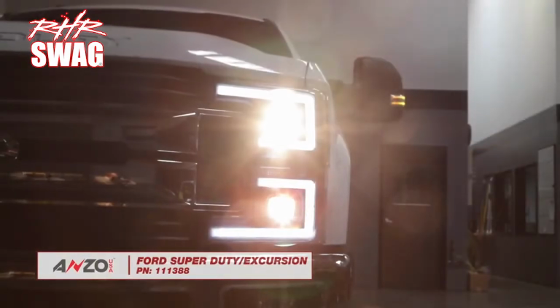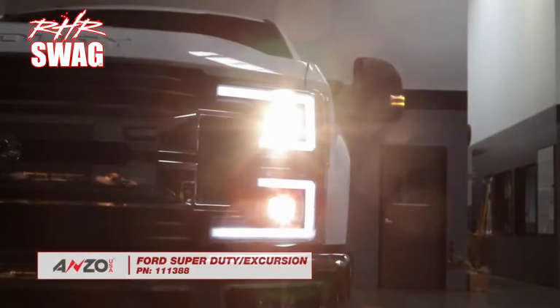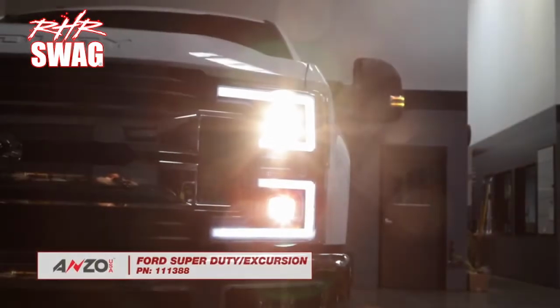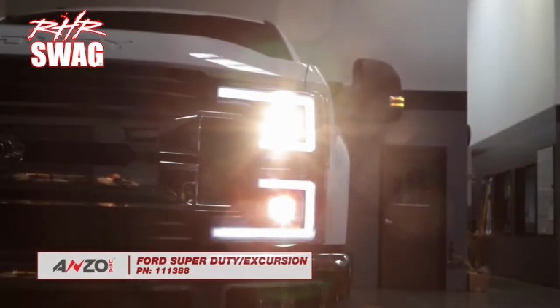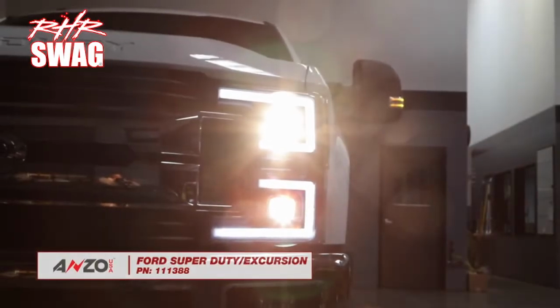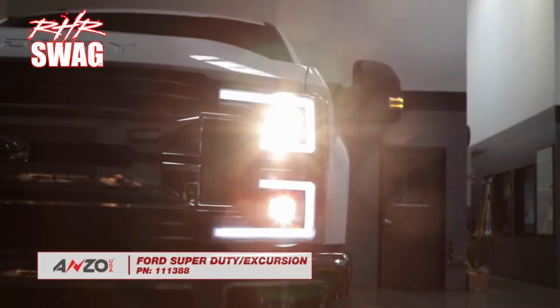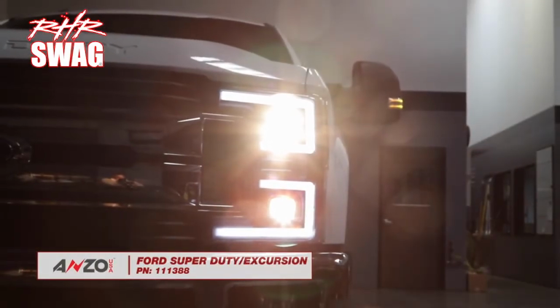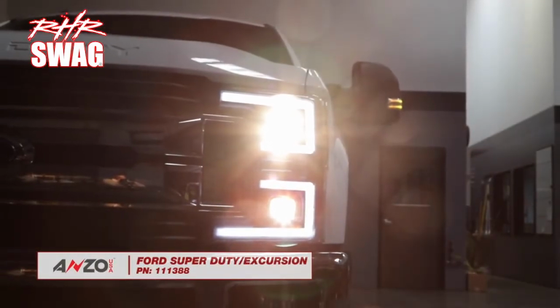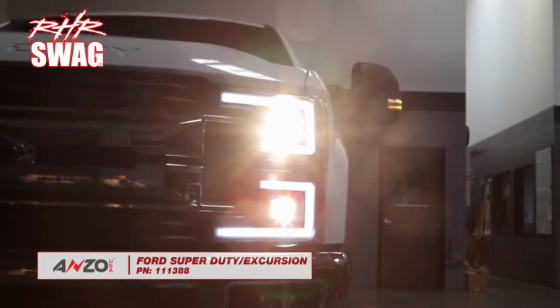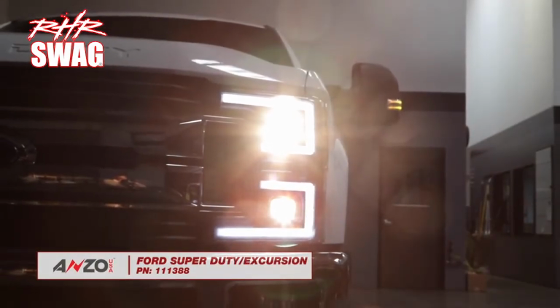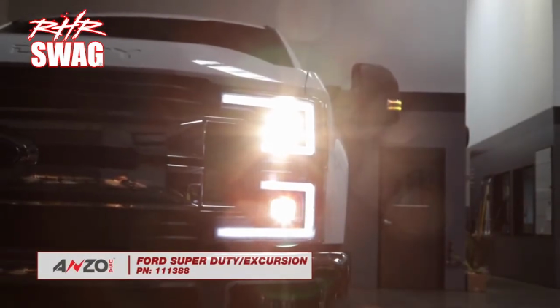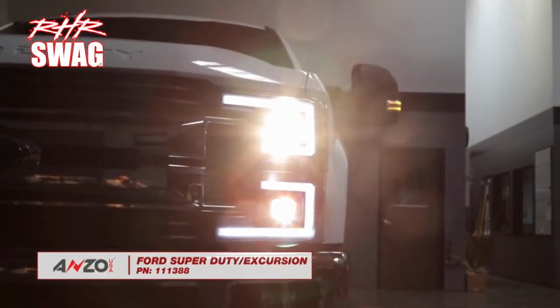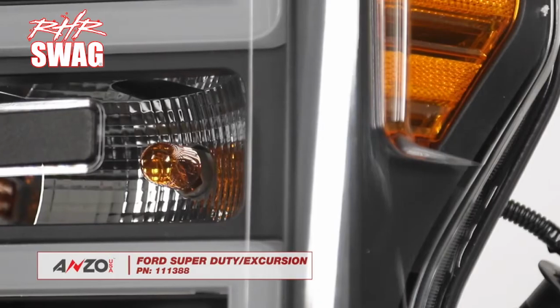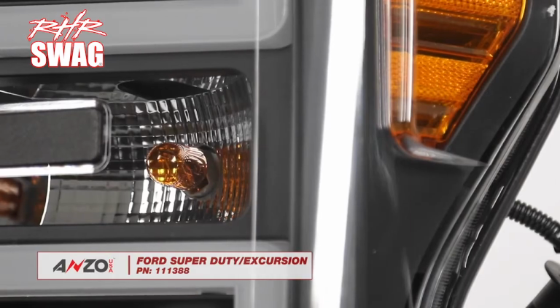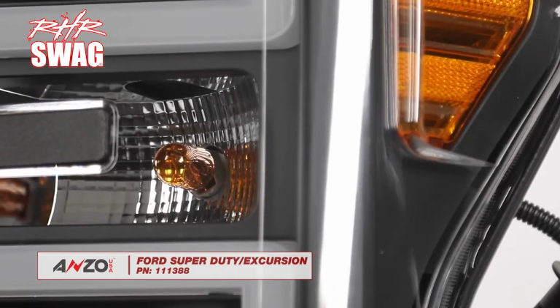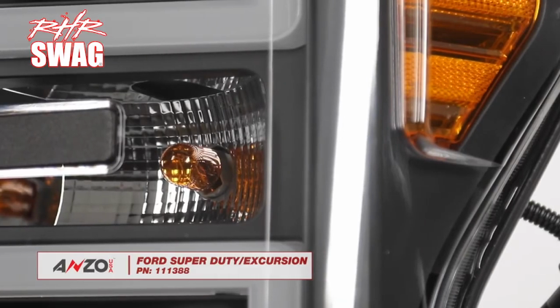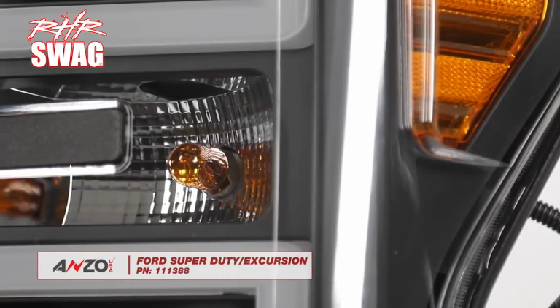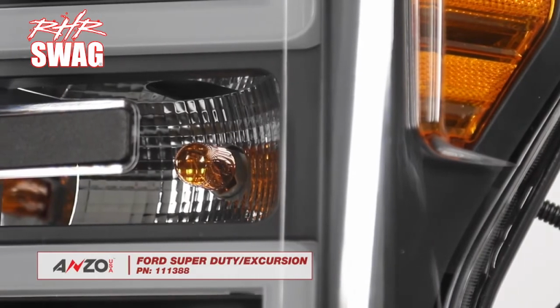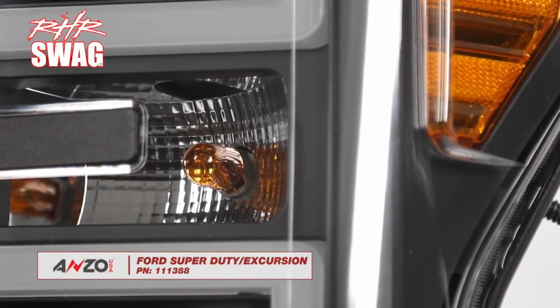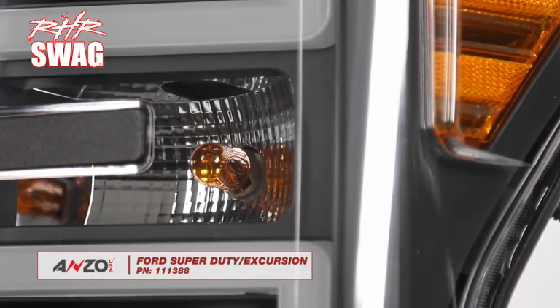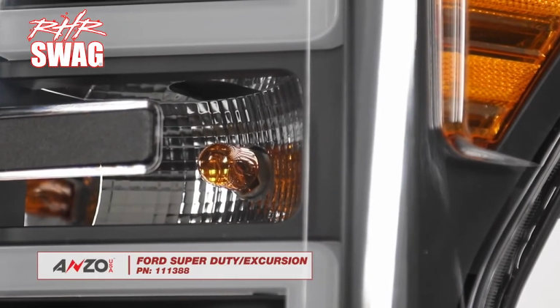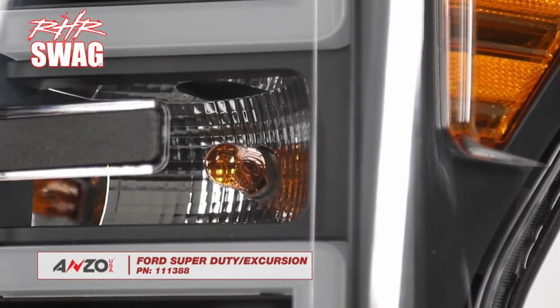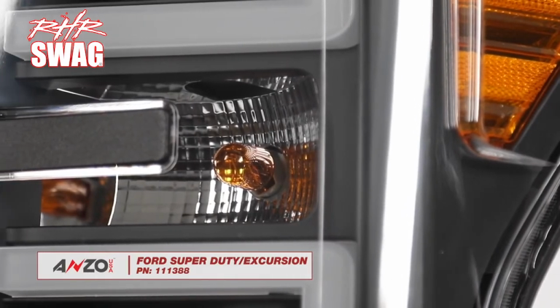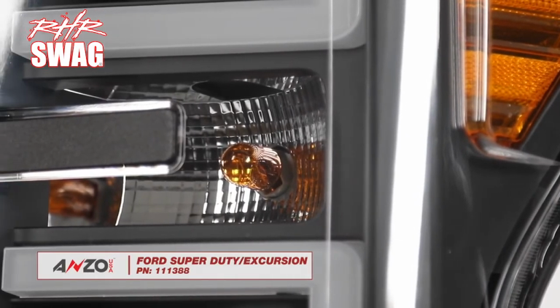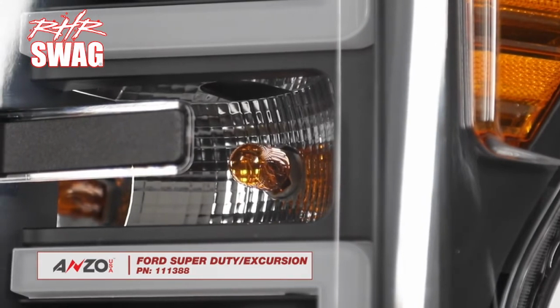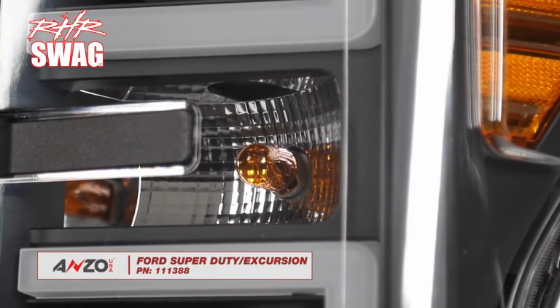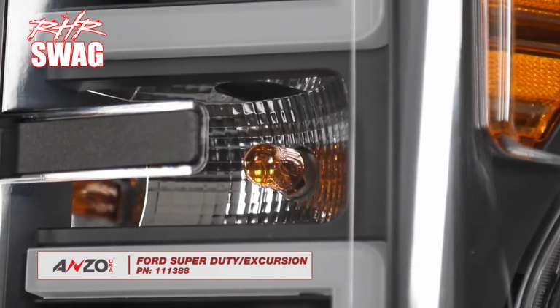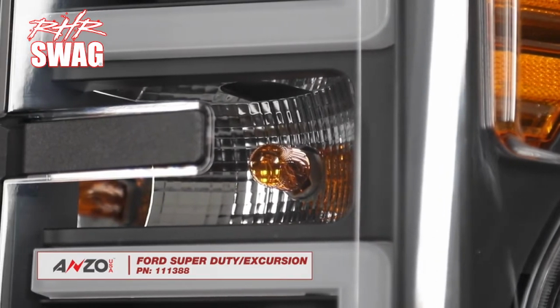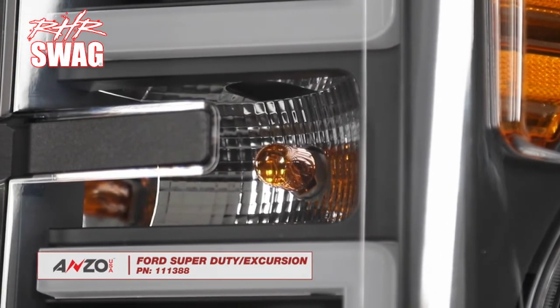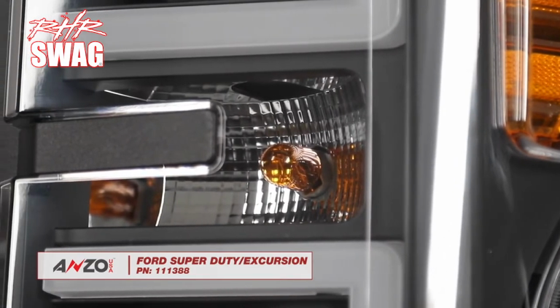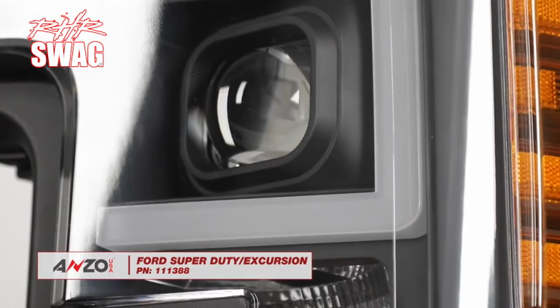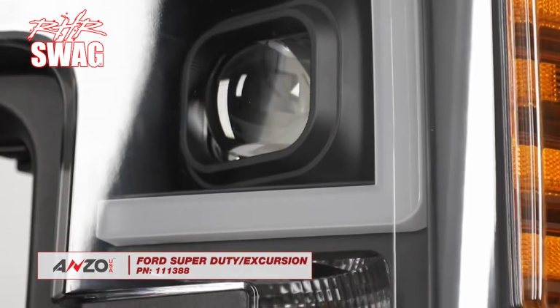Don't get left in the dark. Visit AnzoUSA.com to see all of our performance lighting products for your vehicle.